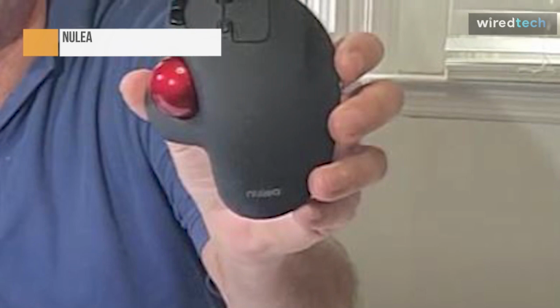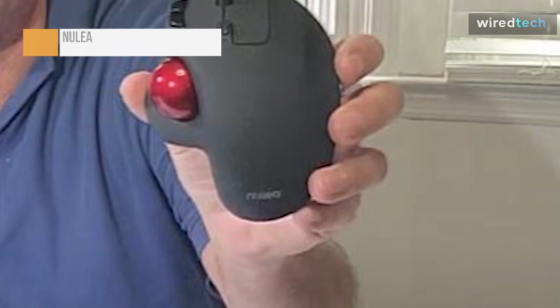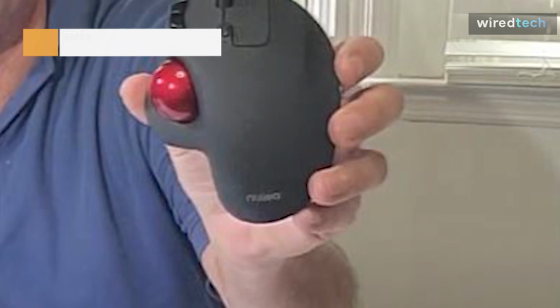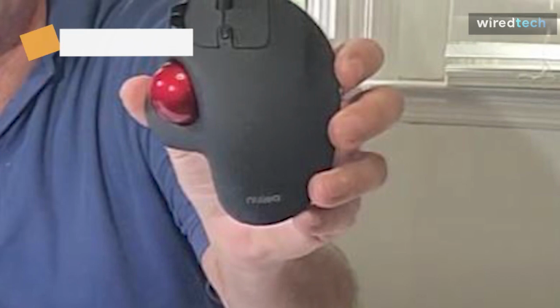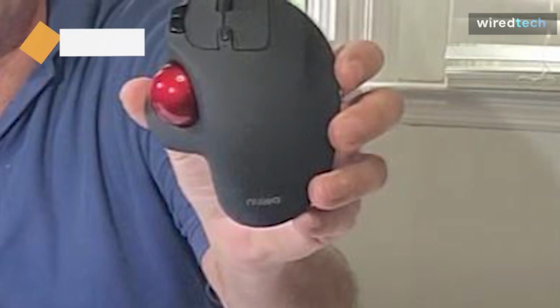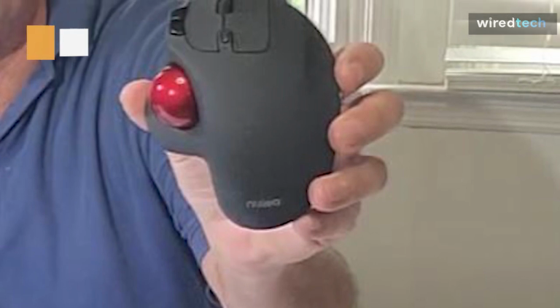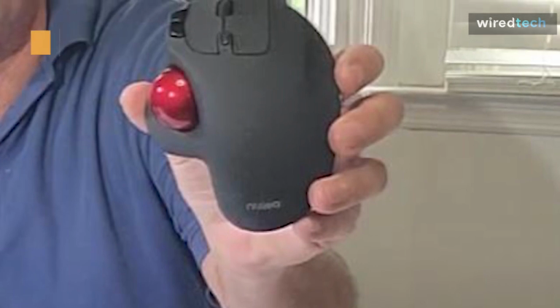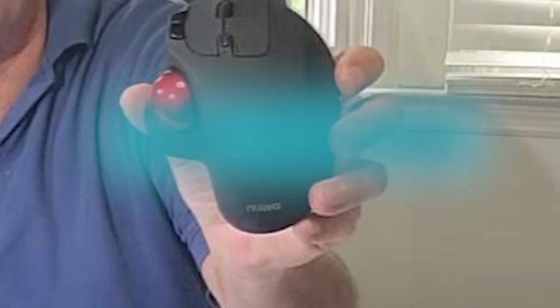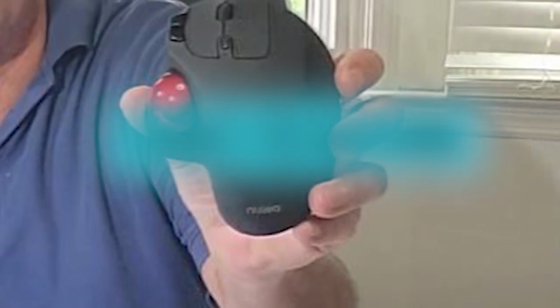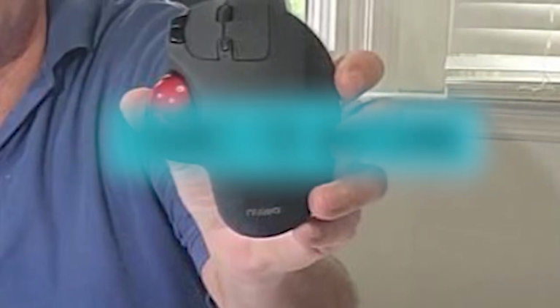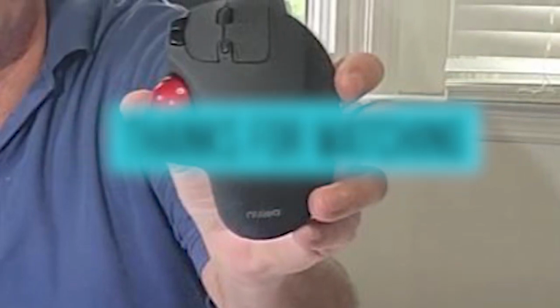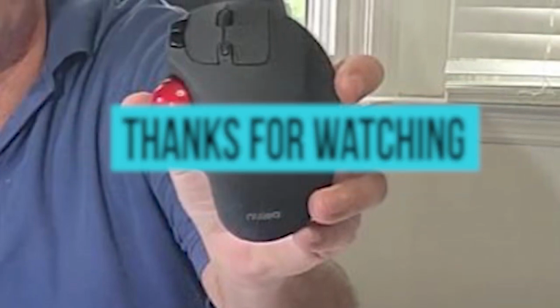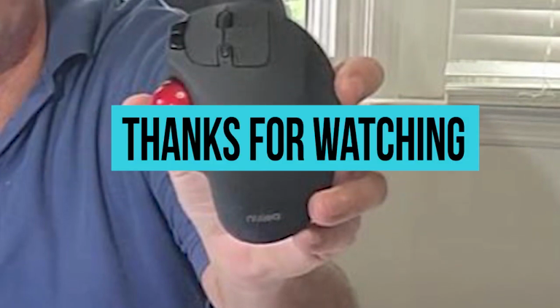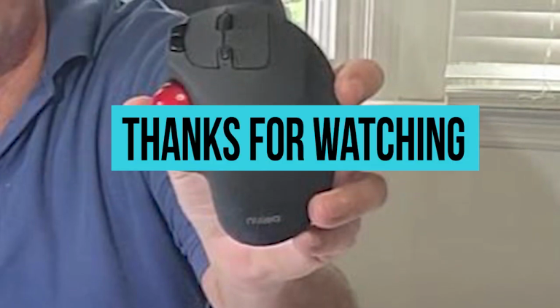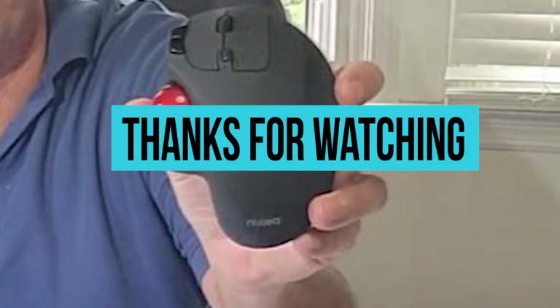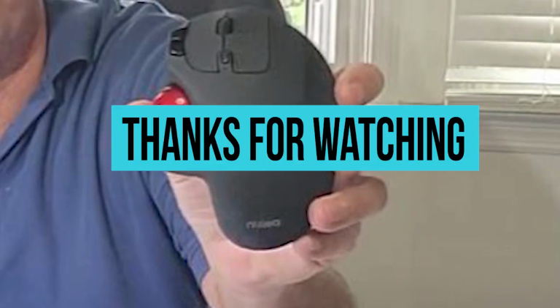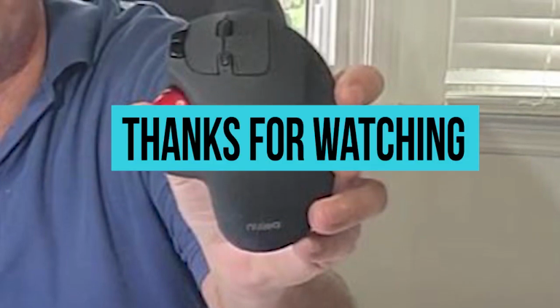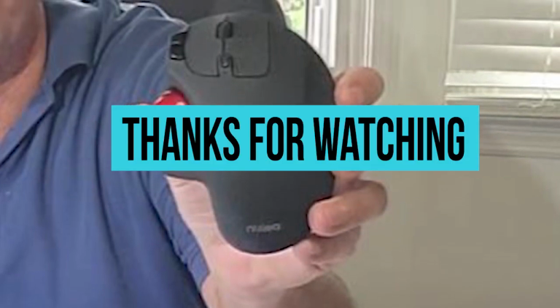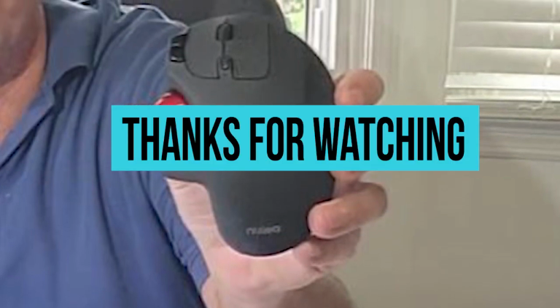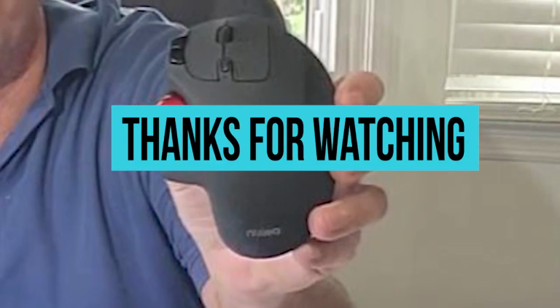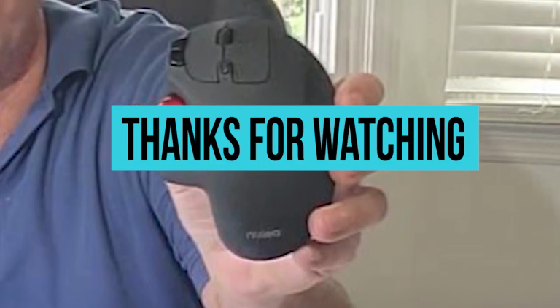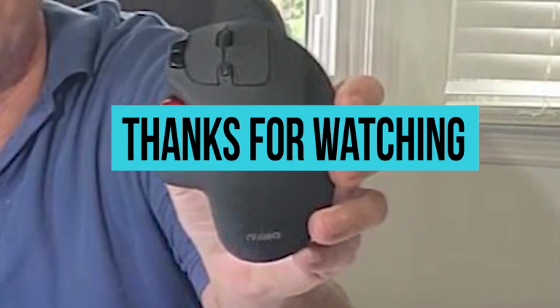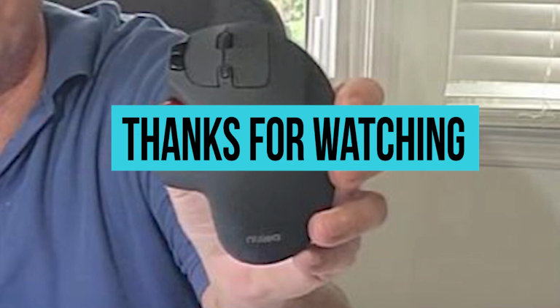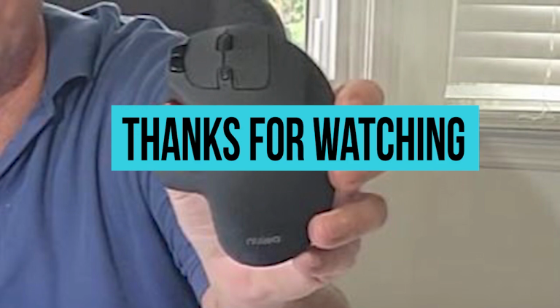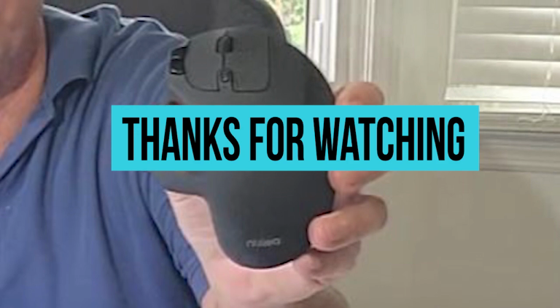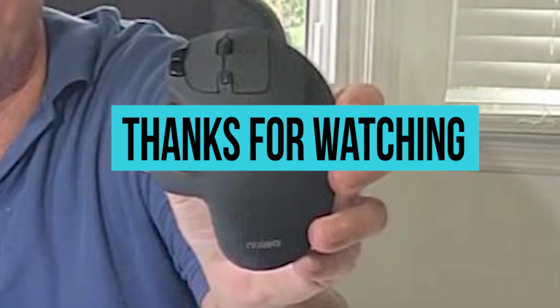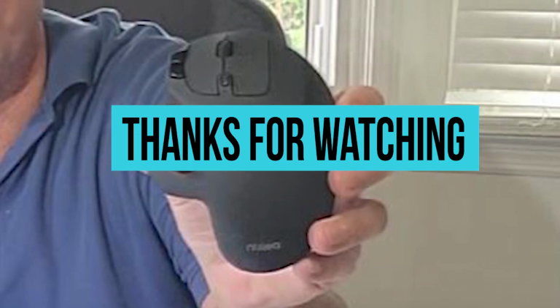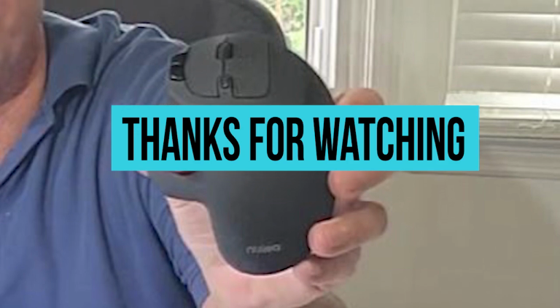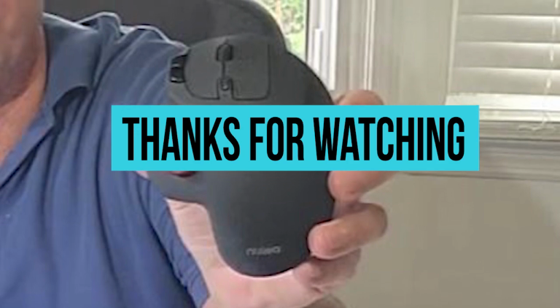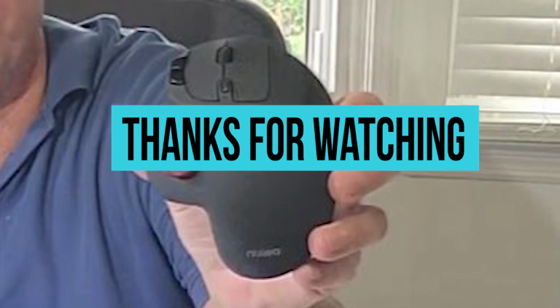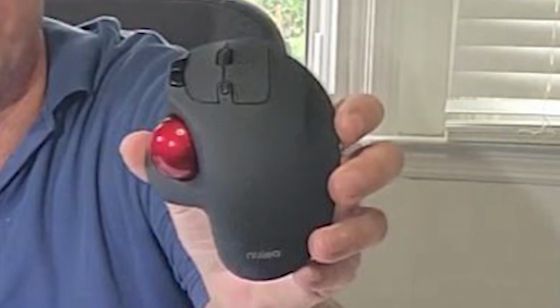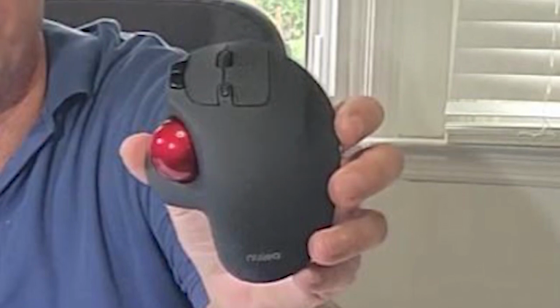So that's all for today's video, guys. I hope you enjoyed it. If you did, why don't you hit that like button, share, and subscribe to our channel.